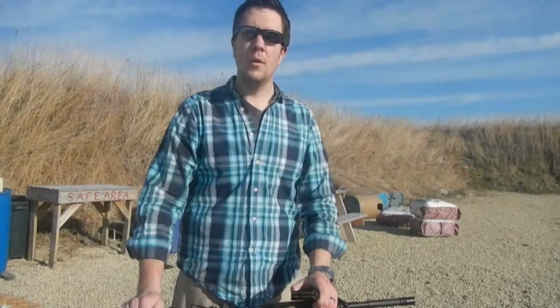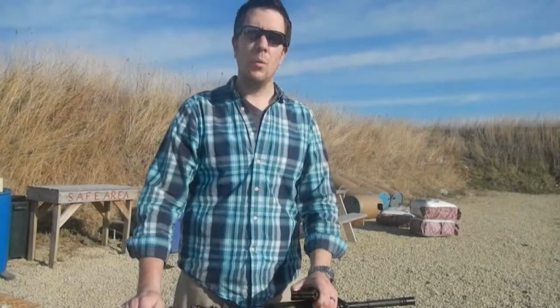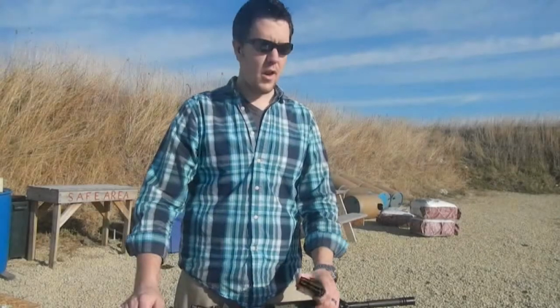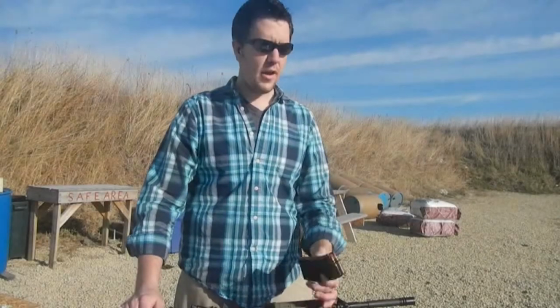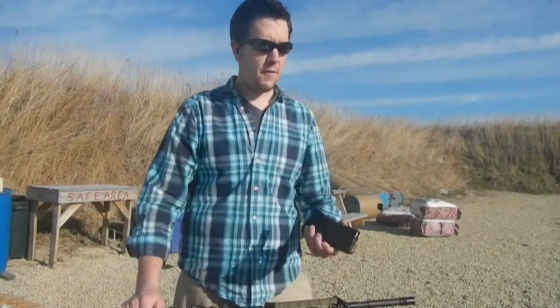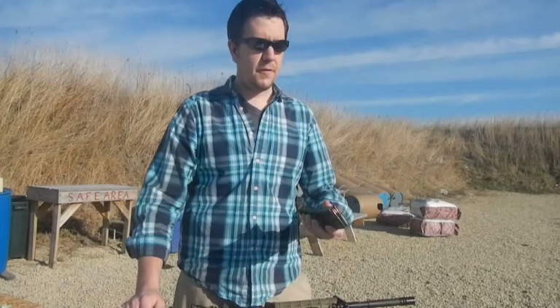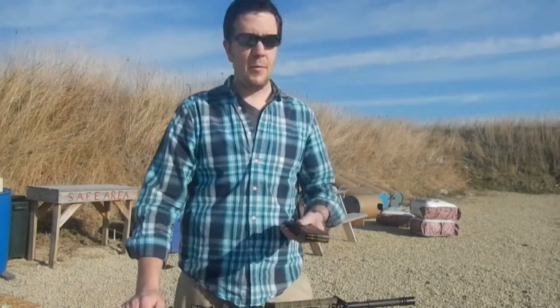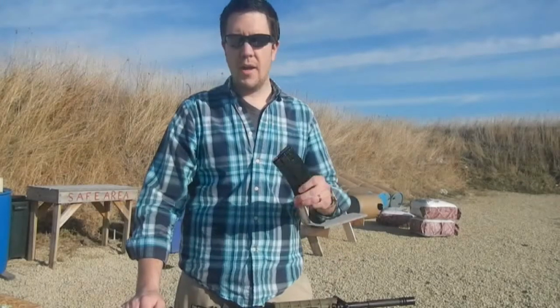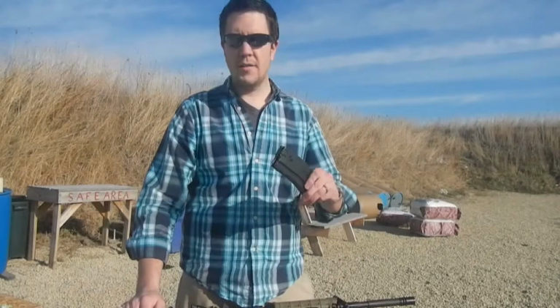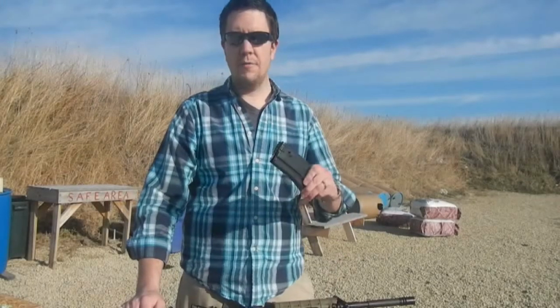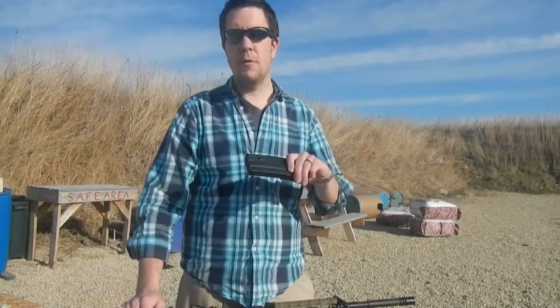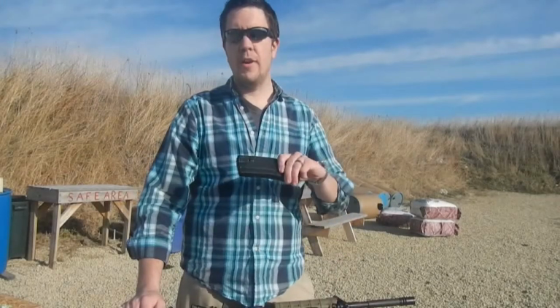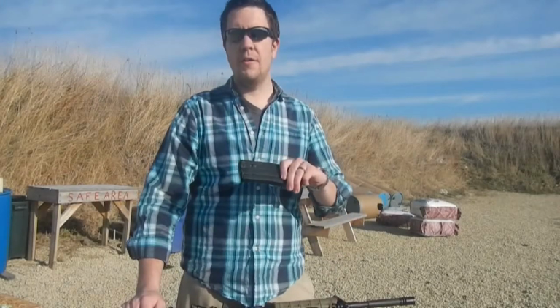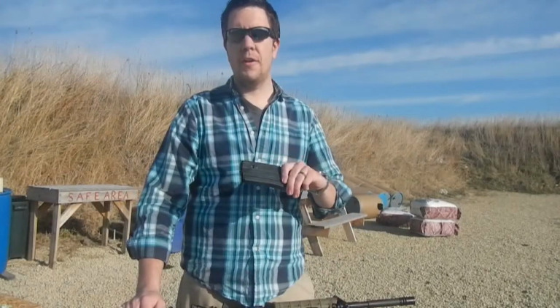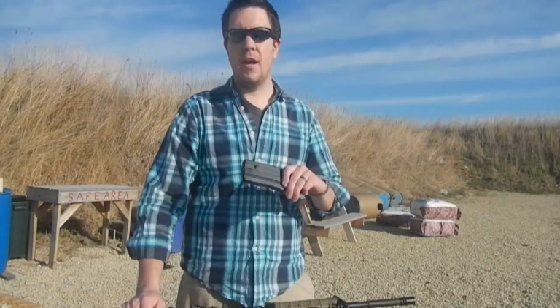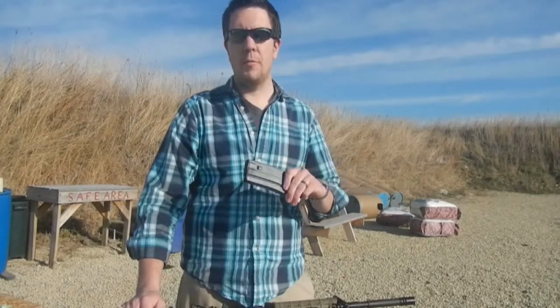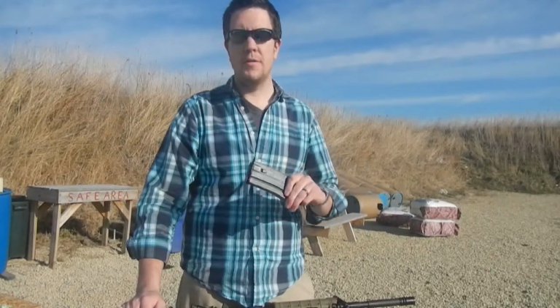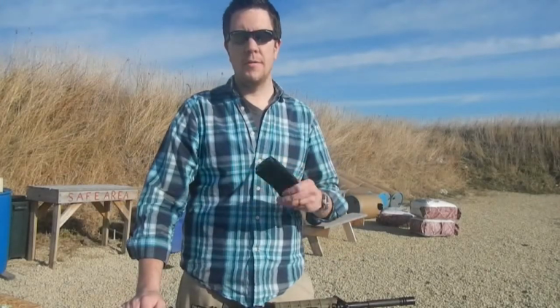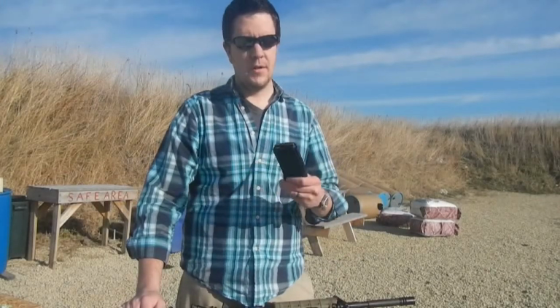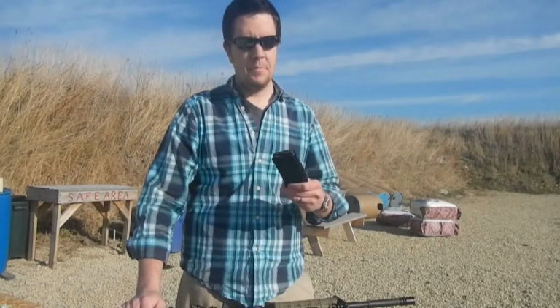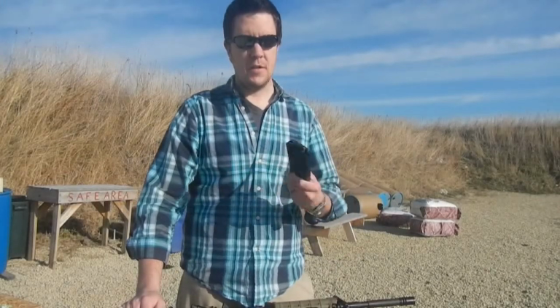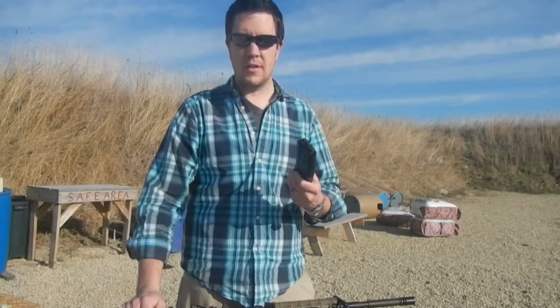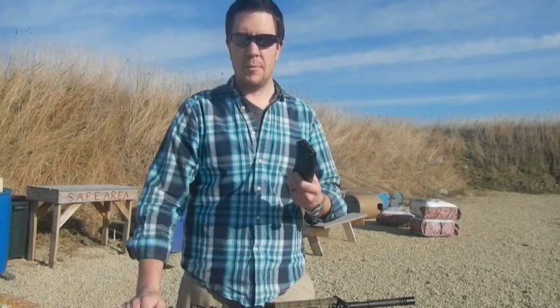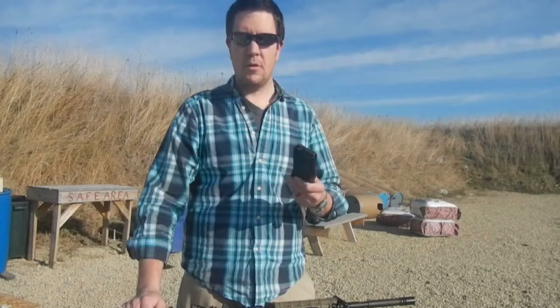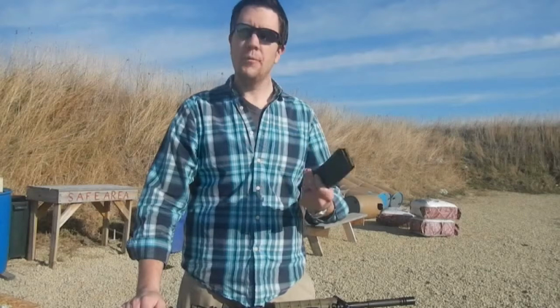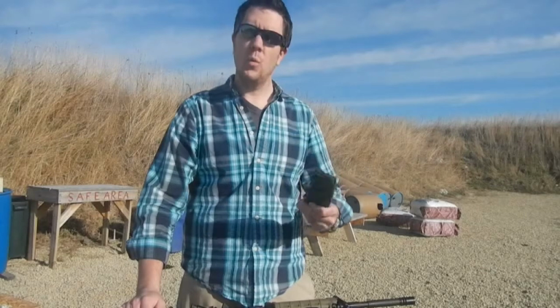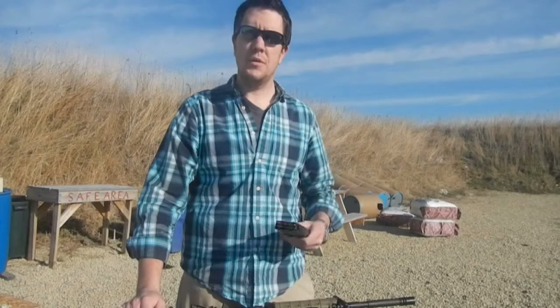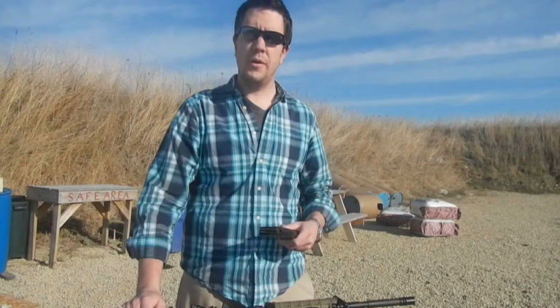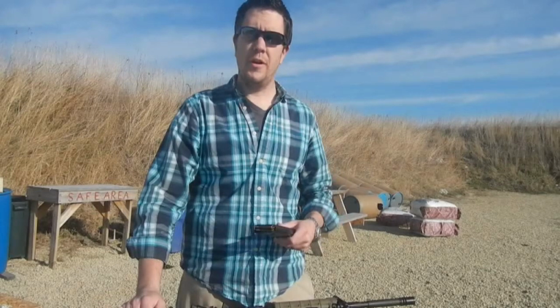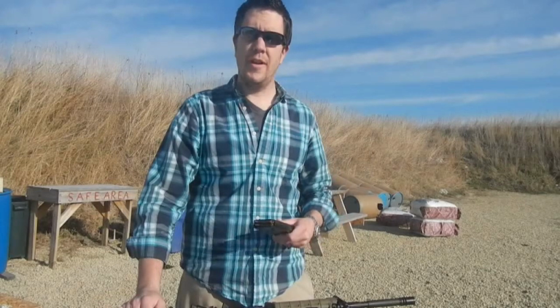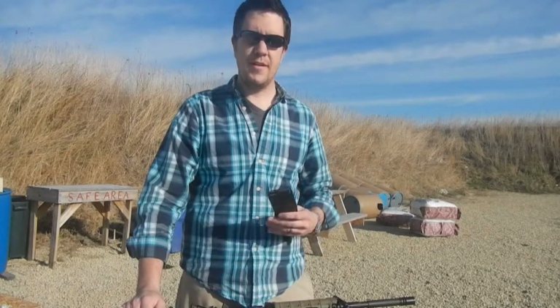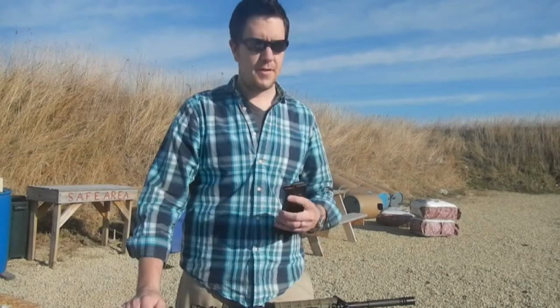One AR-15 magazine for over eight different calibers. Sound skeptical? Well, that's what we're here today to test.